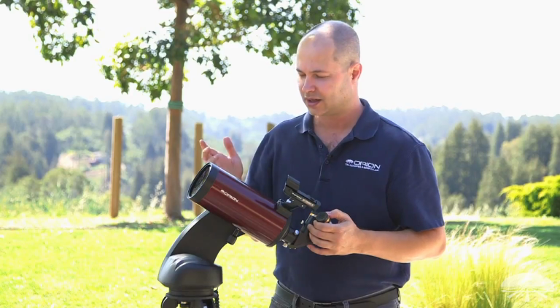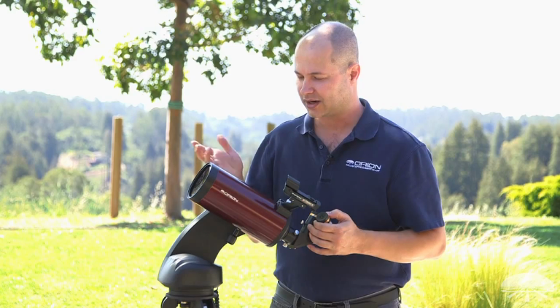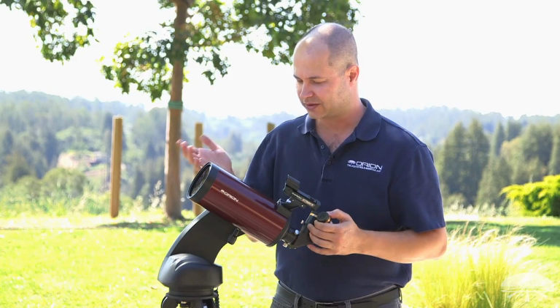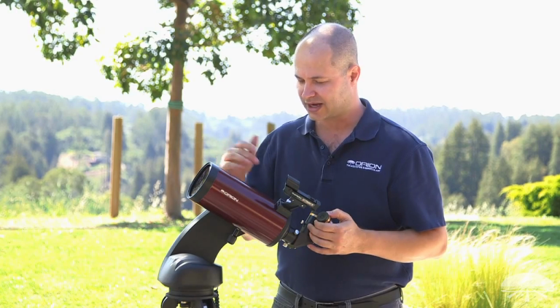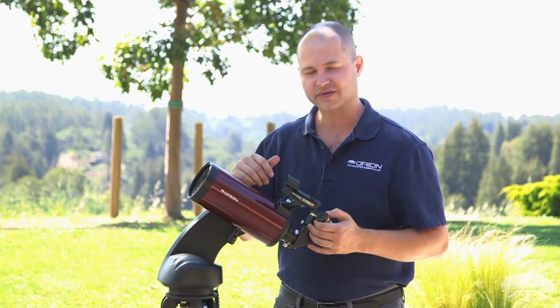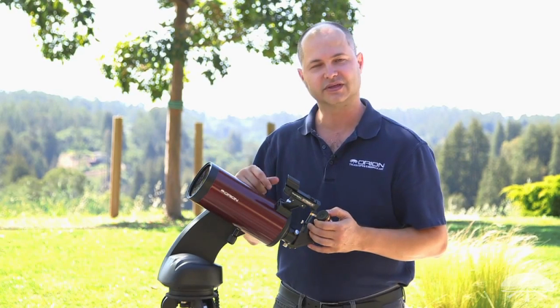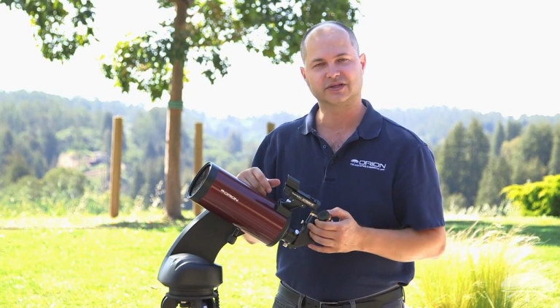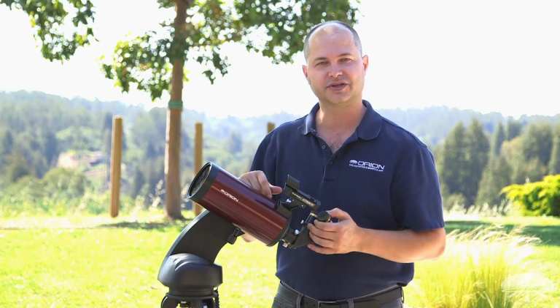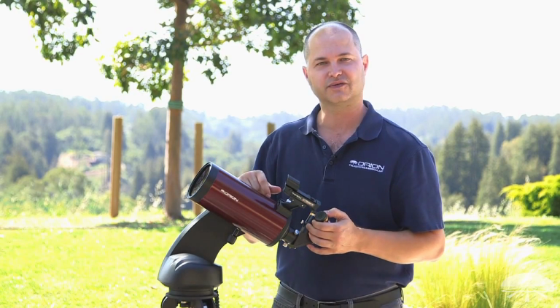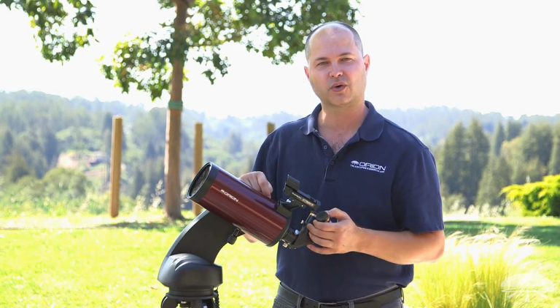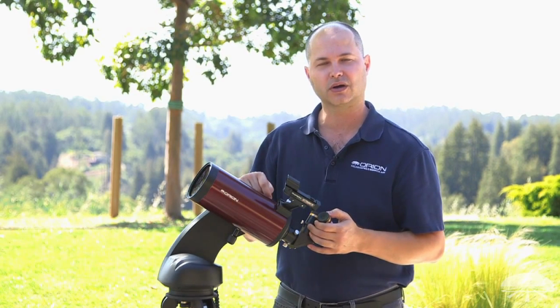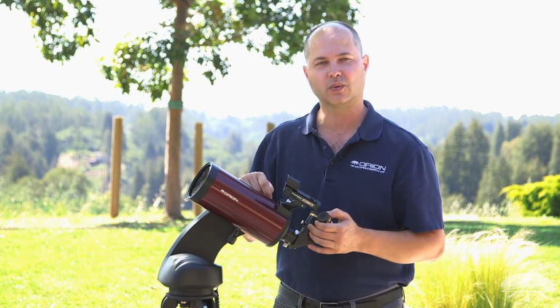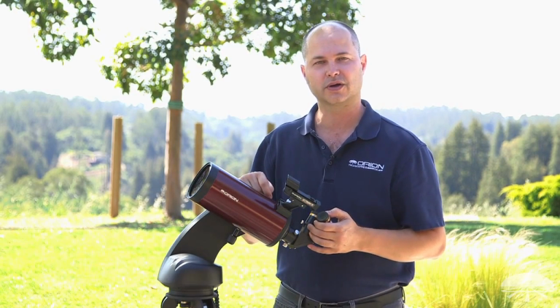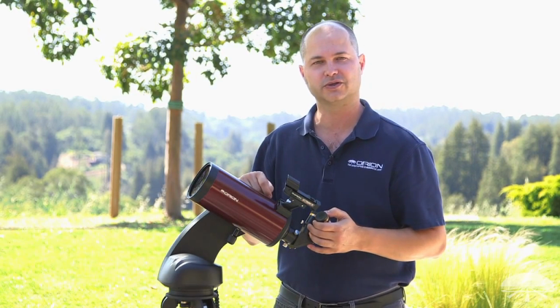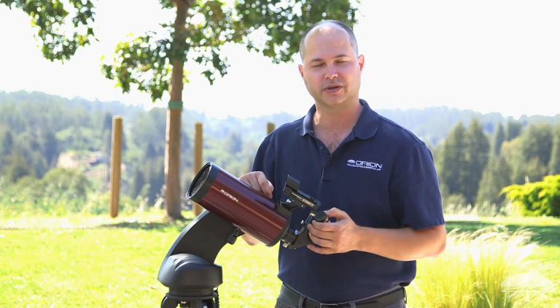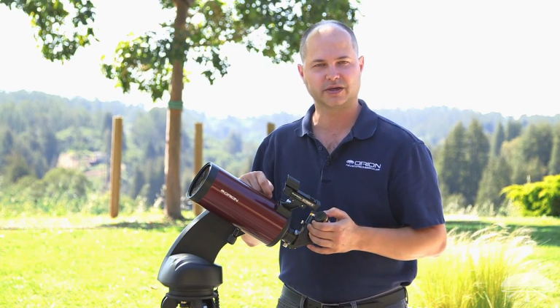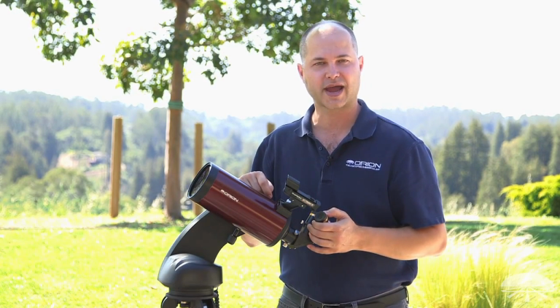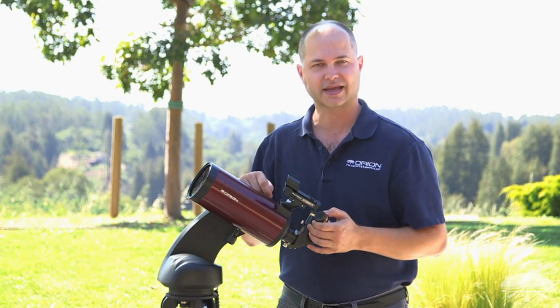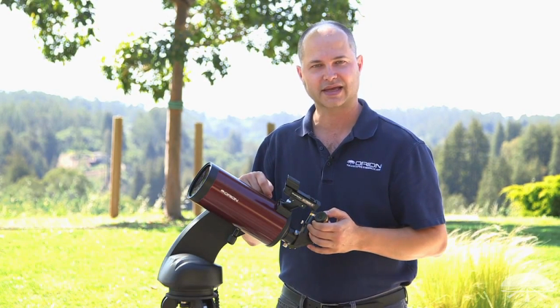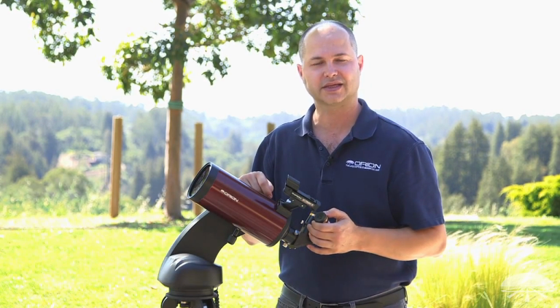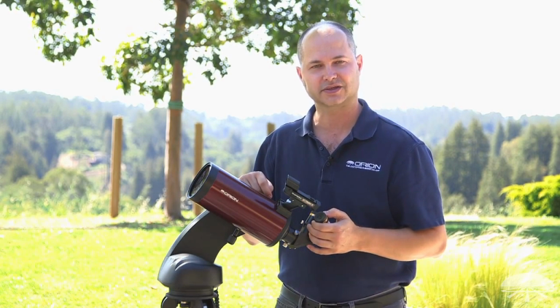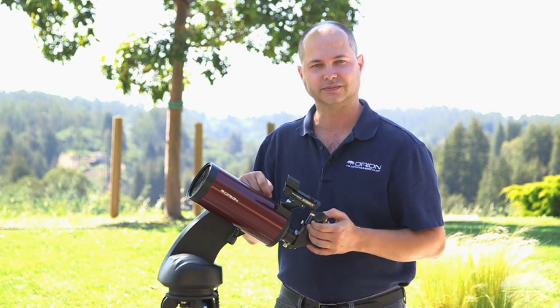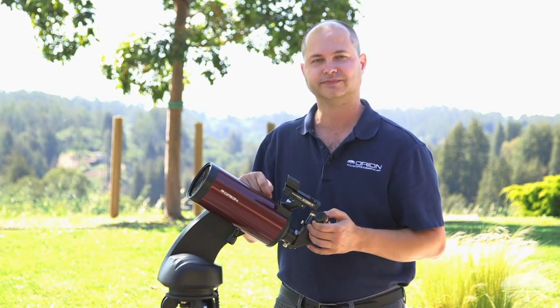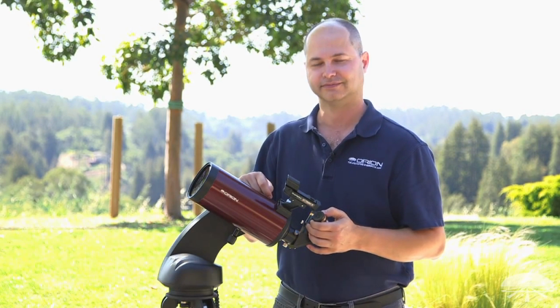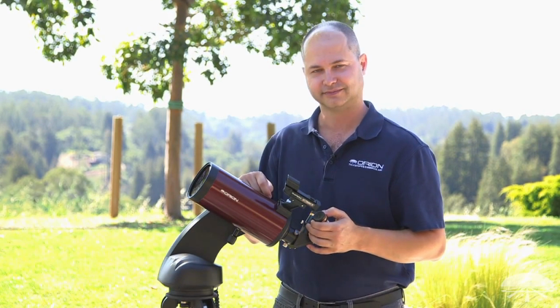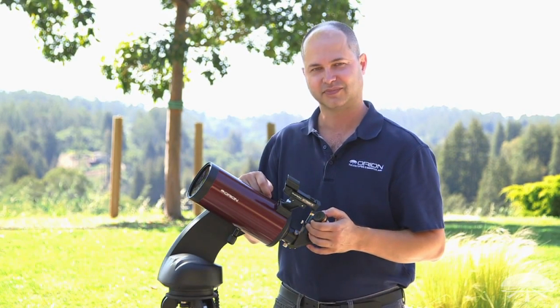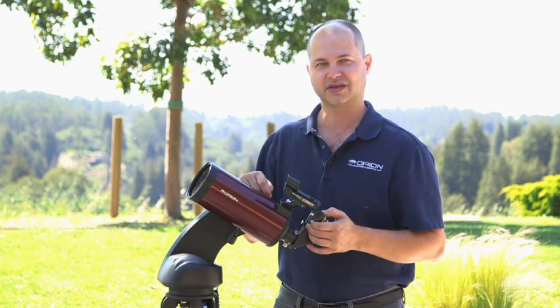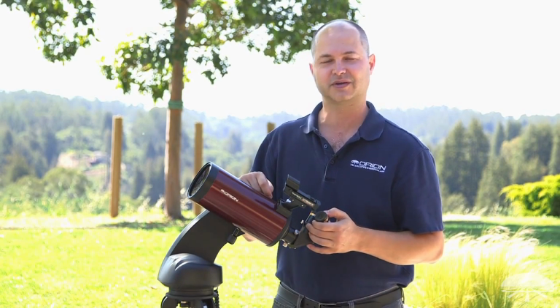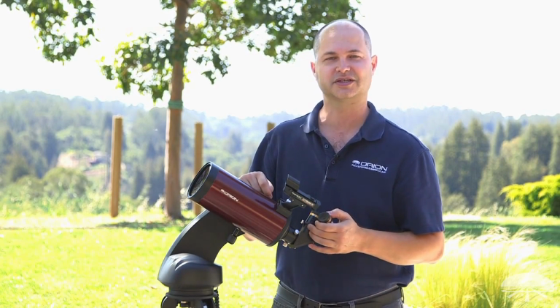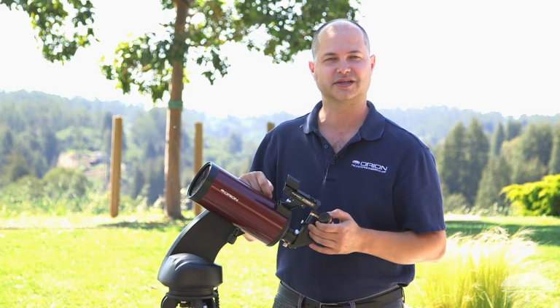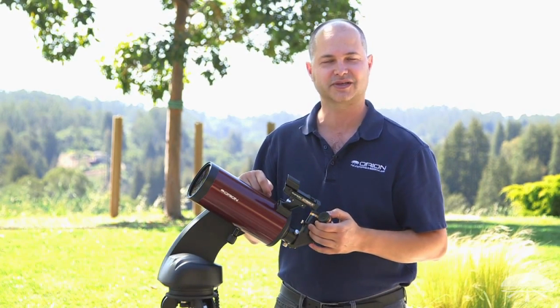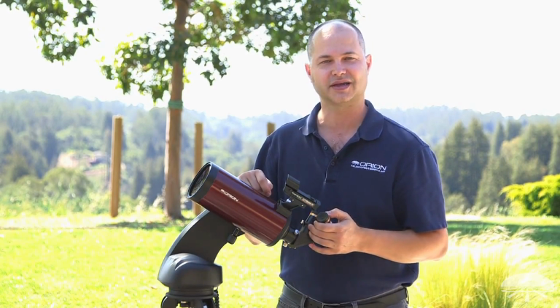All right, well there you have it — the StarSeeker 4 102 millimeter Mak-Cas telescope. Thank you very much. Clear skies.